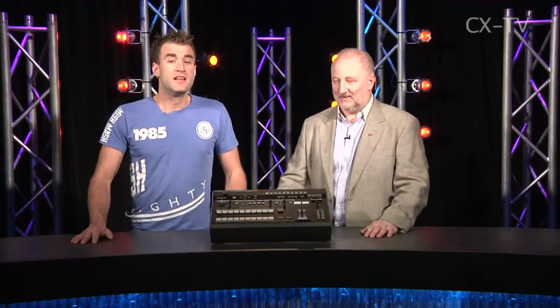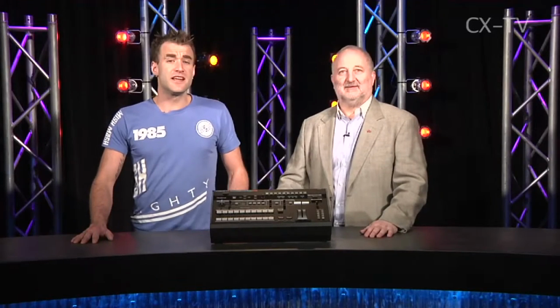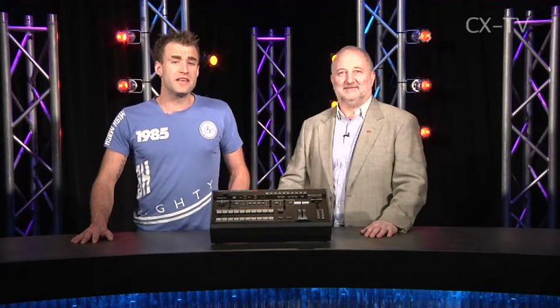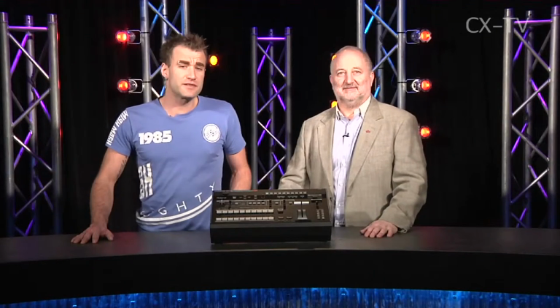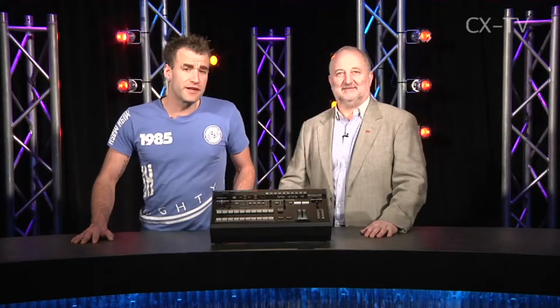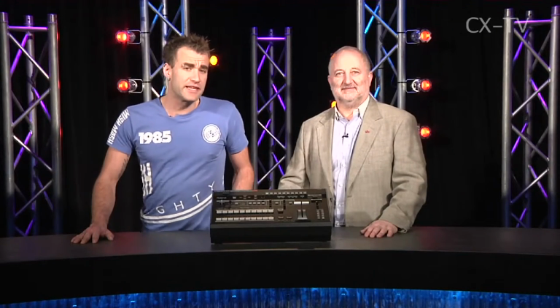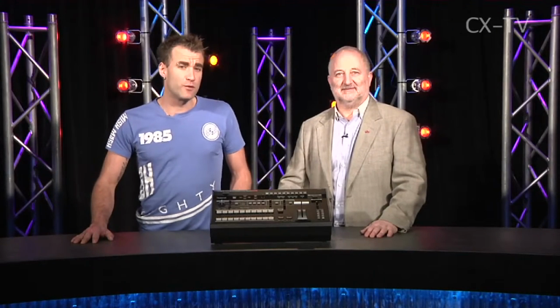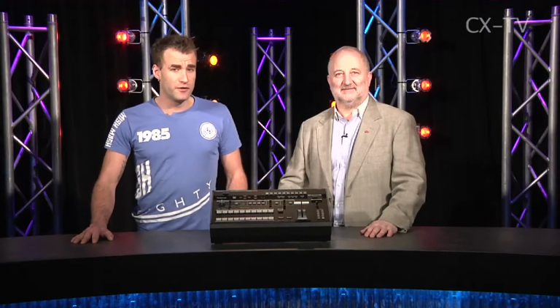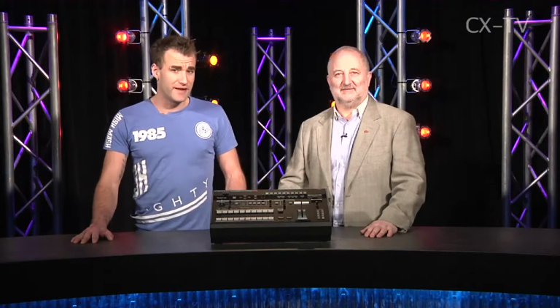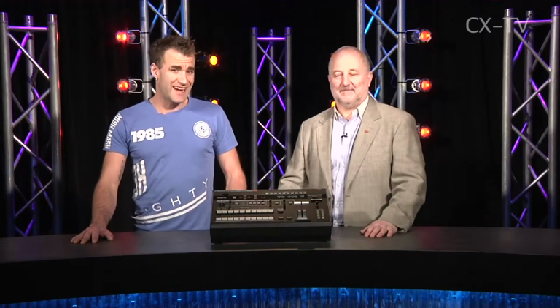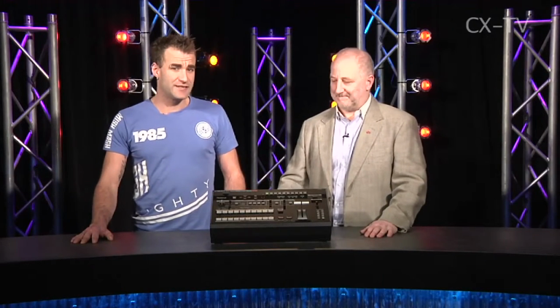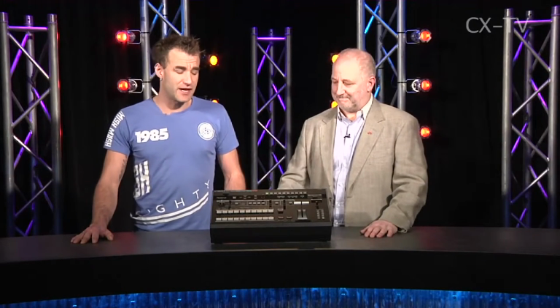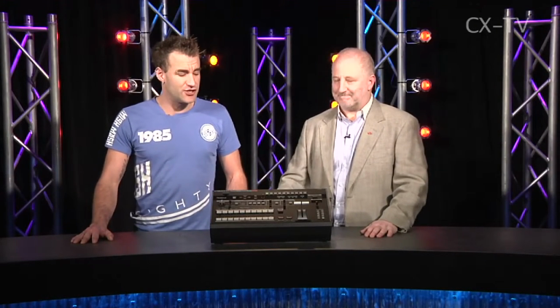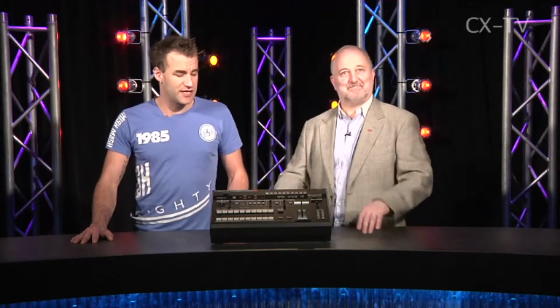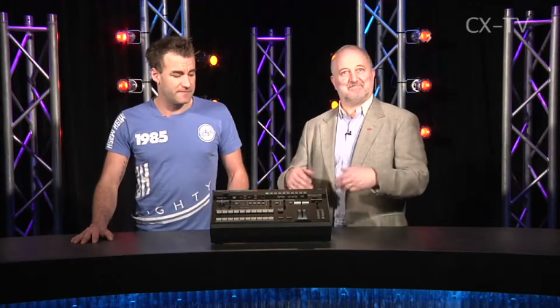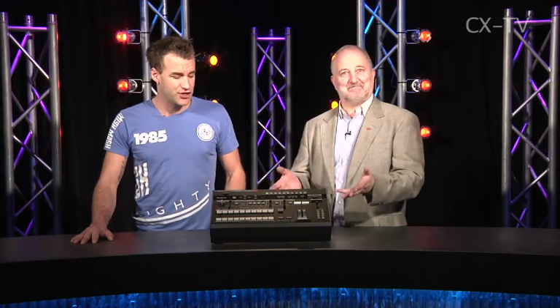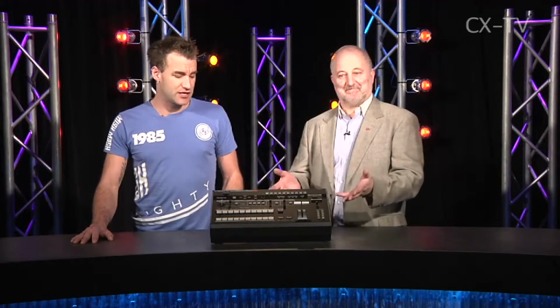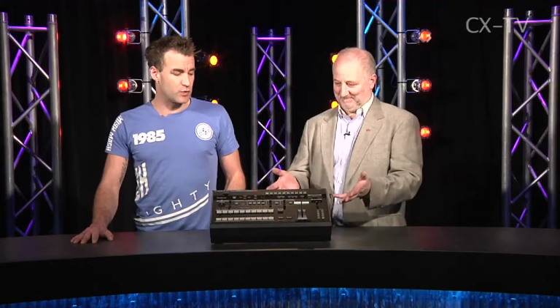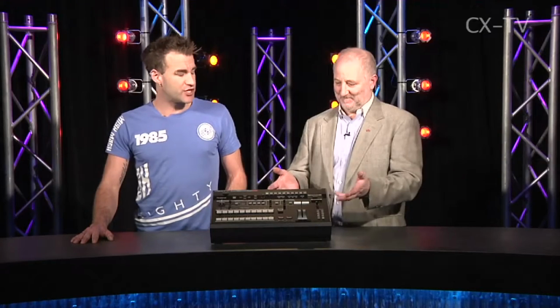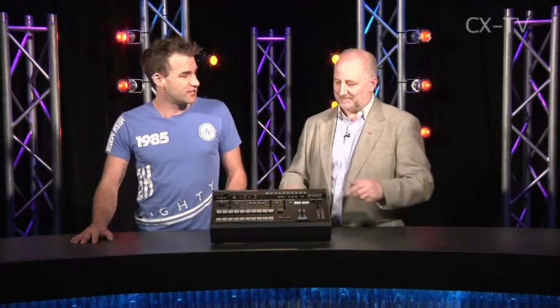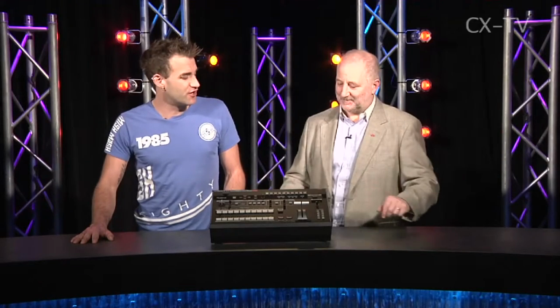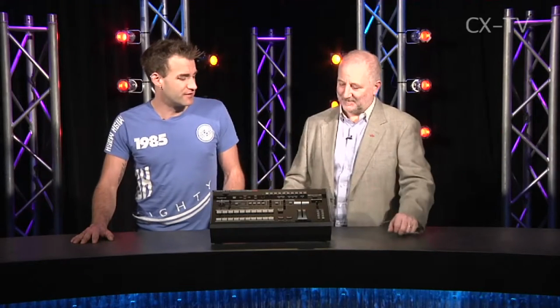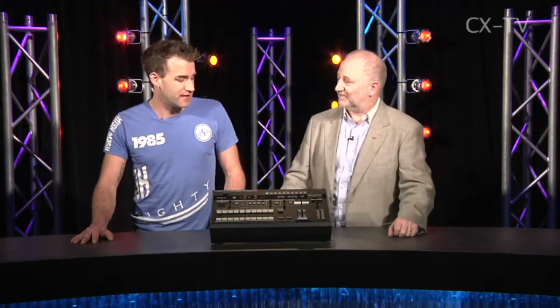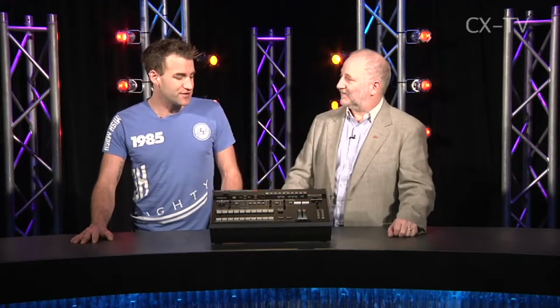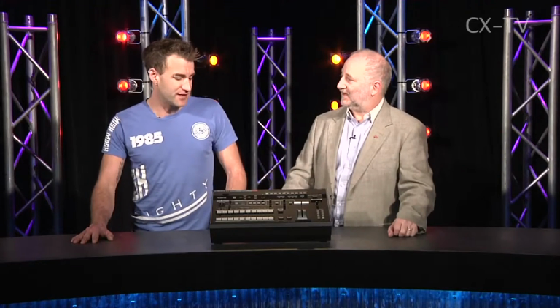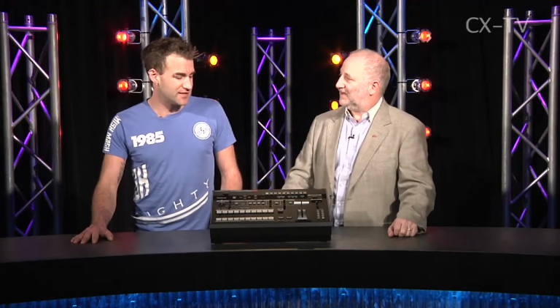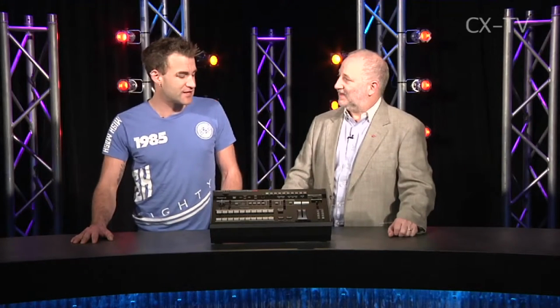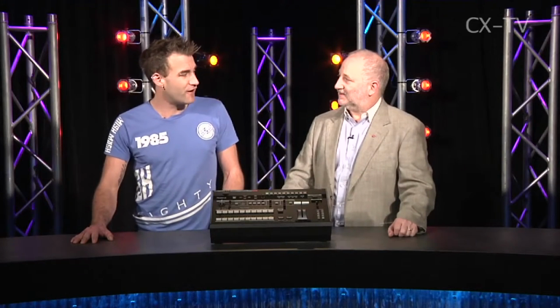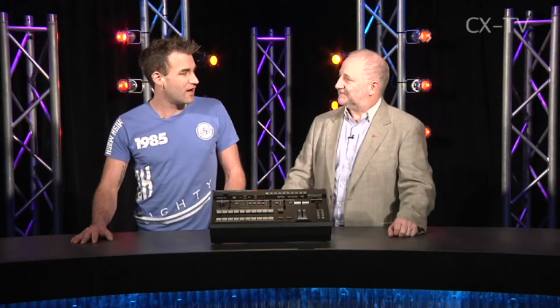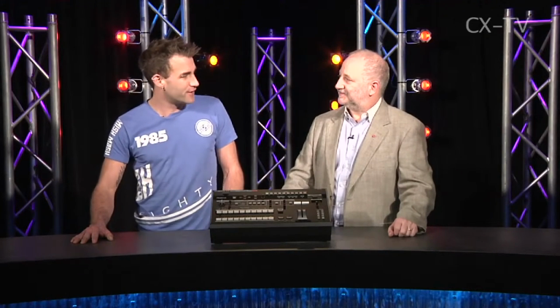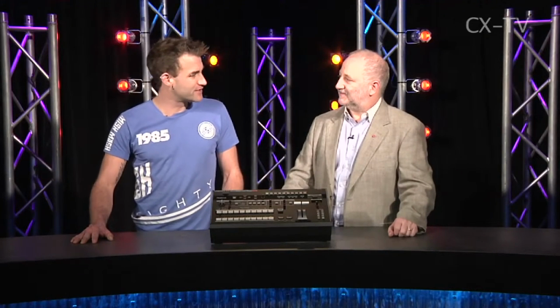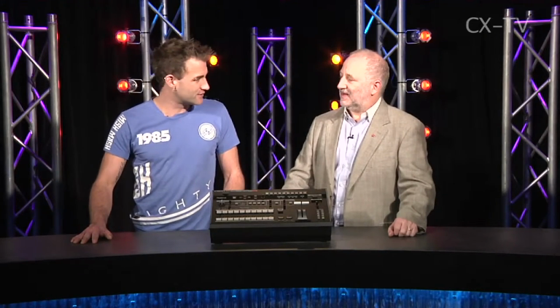Today on Gearbox we're looking at the Roland V800HD Vision Switcher. This is kind of a hybrid of sorts.